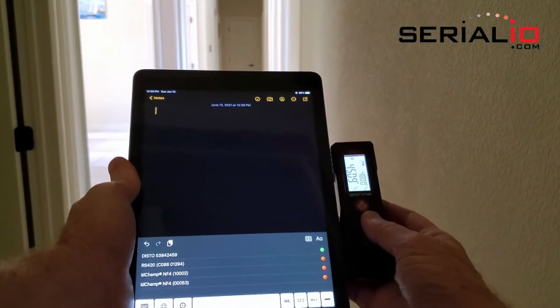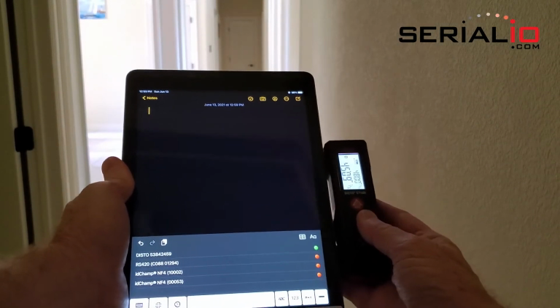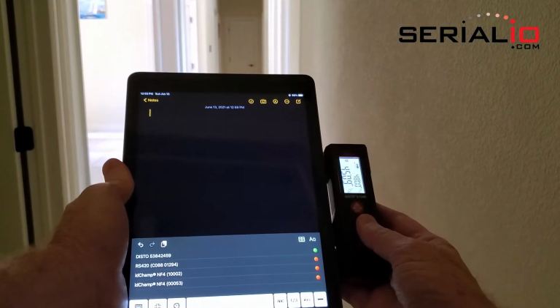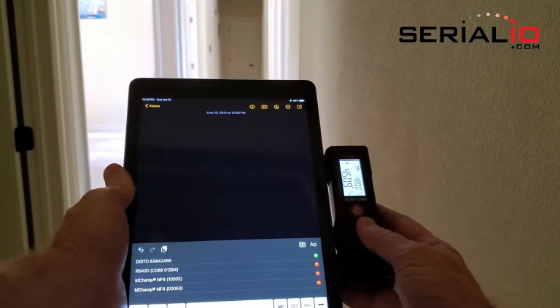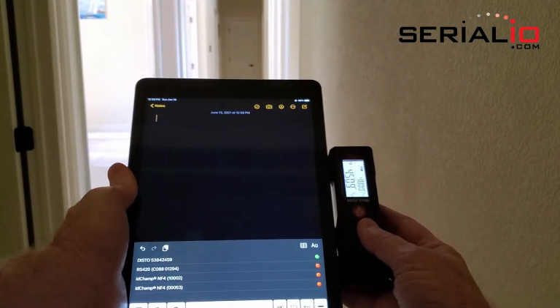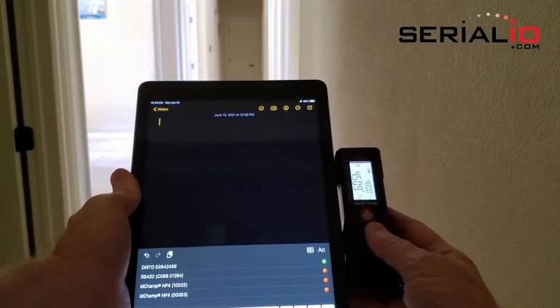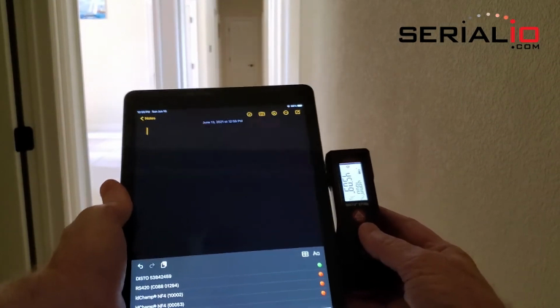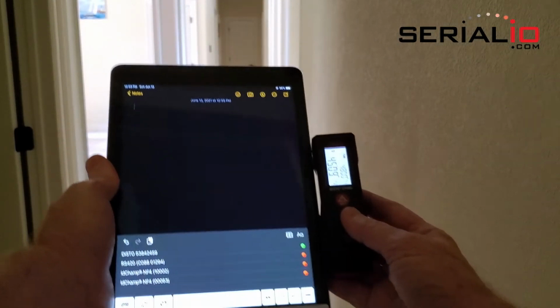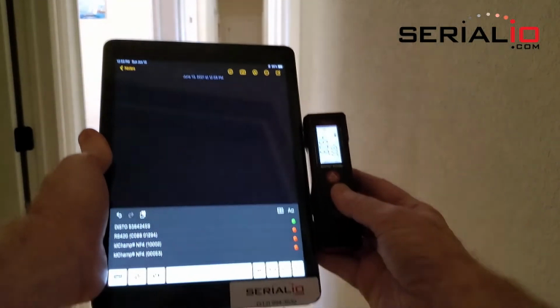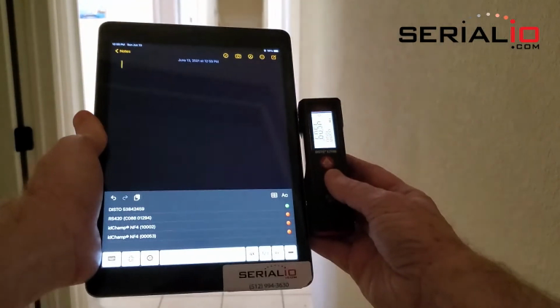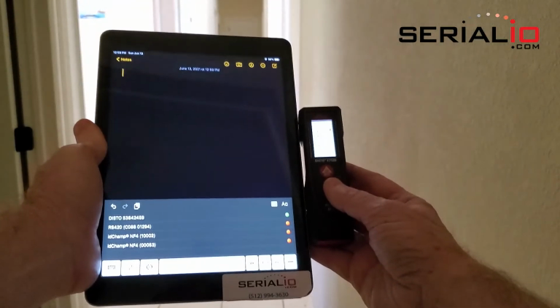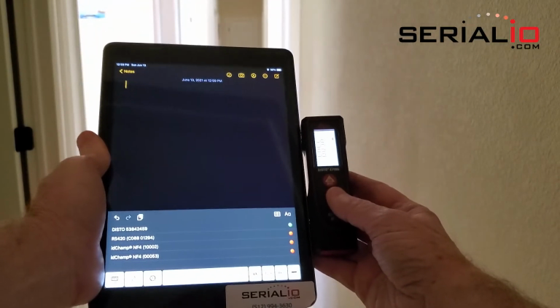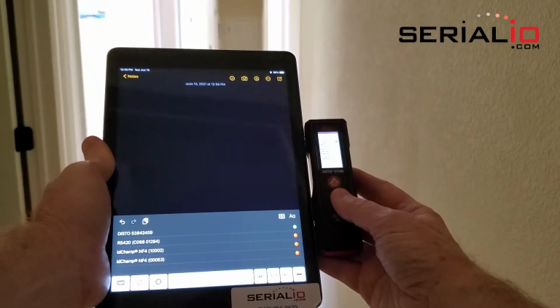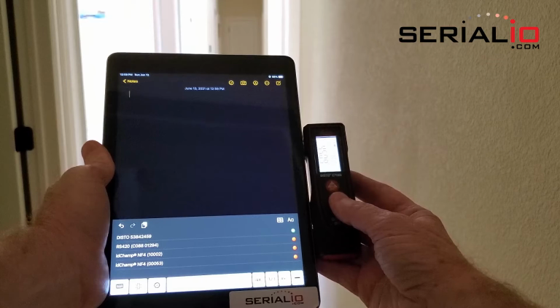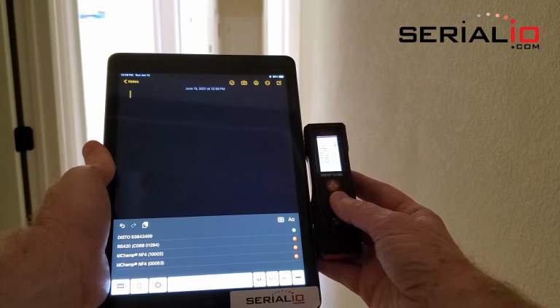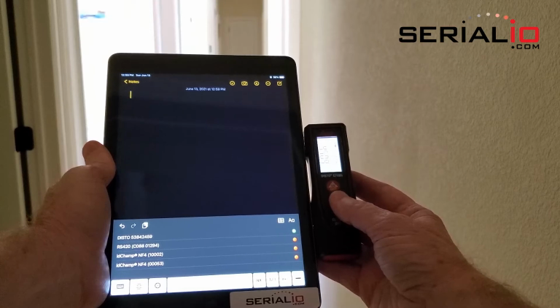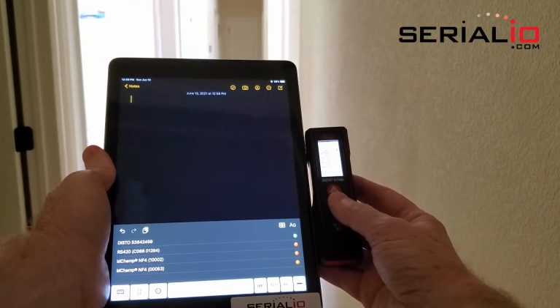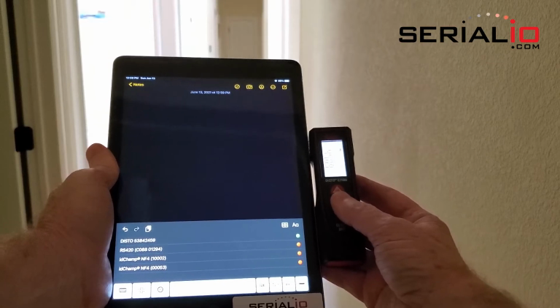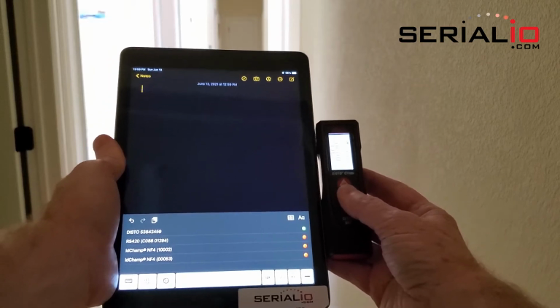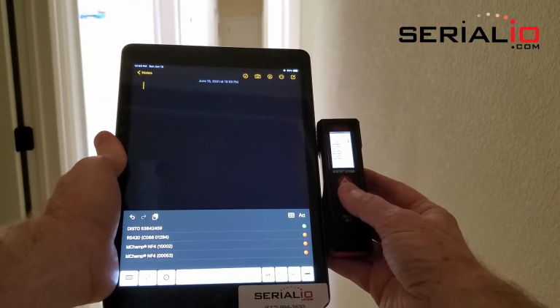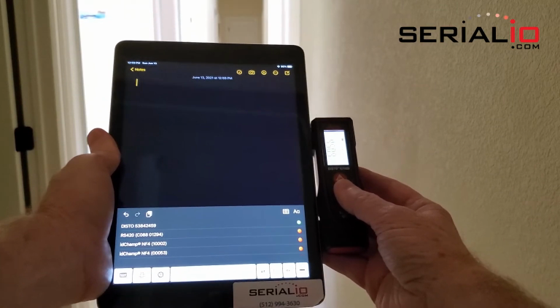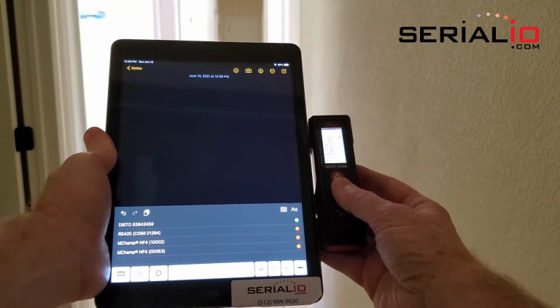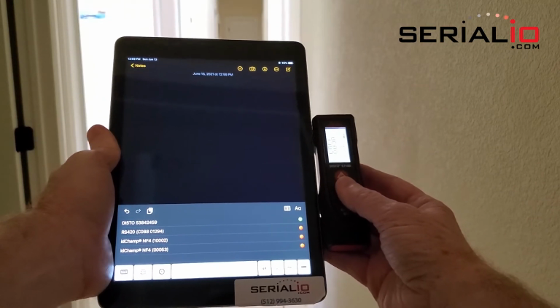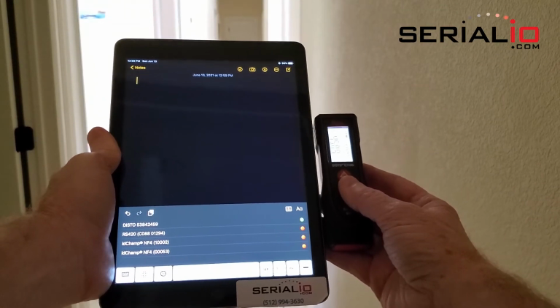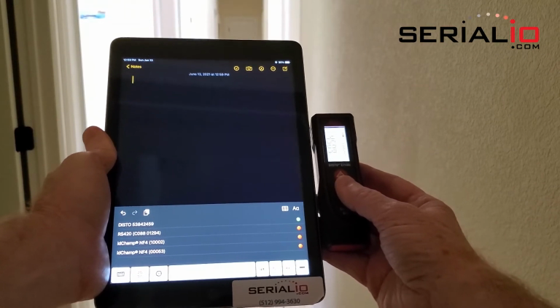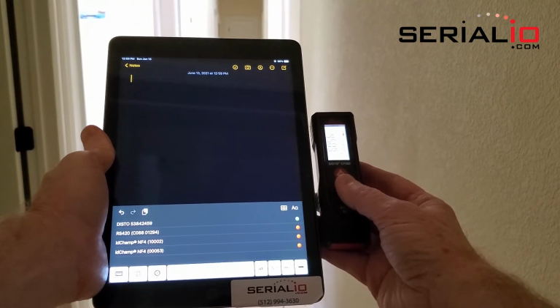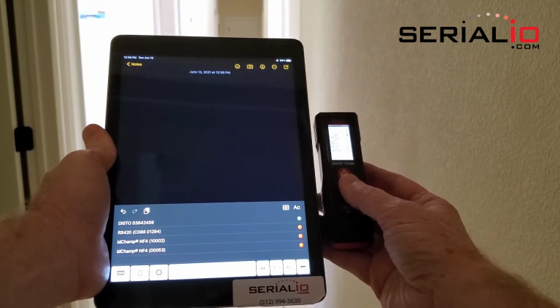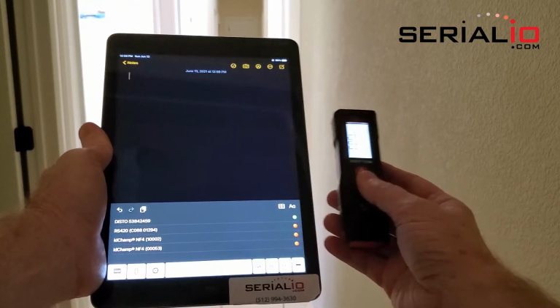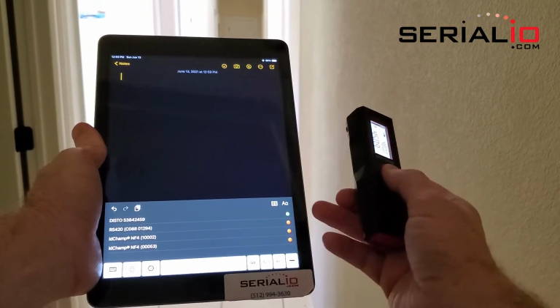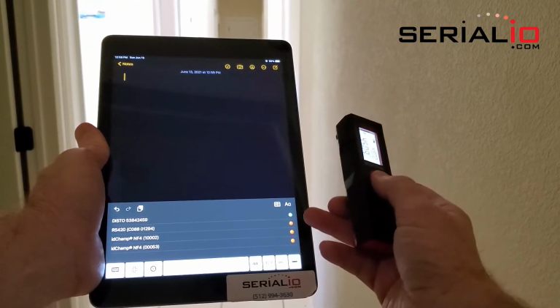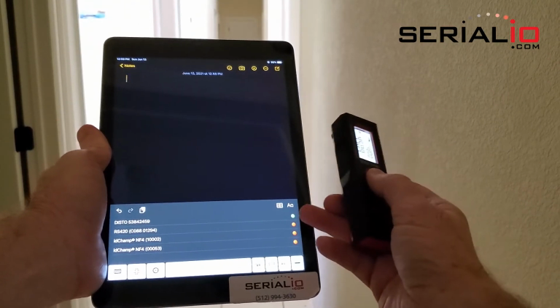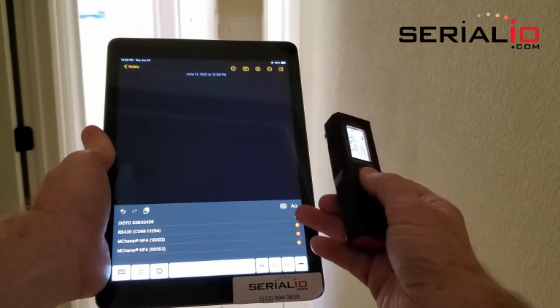Here the Leica Disto E7100i is wirelessly connected to the iPad with Serumagic keys.